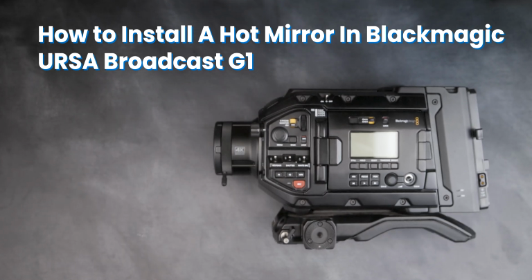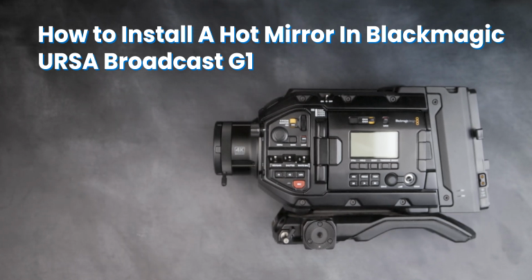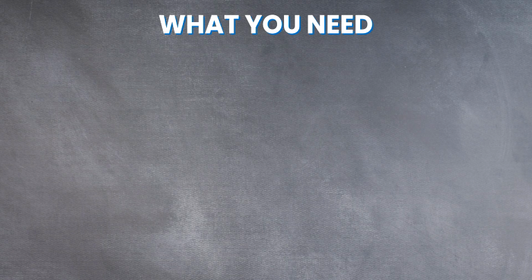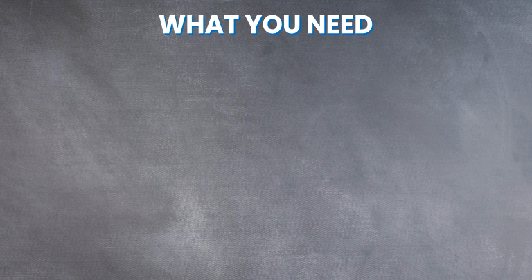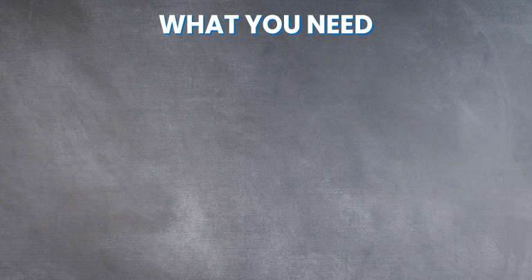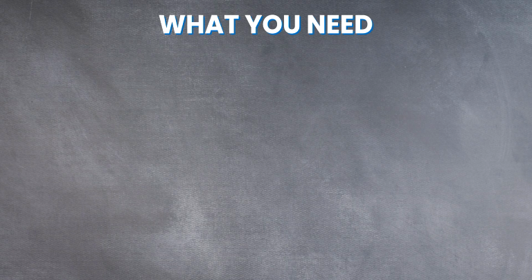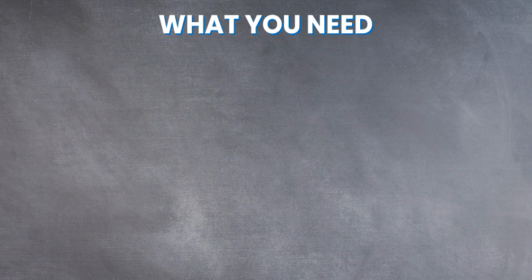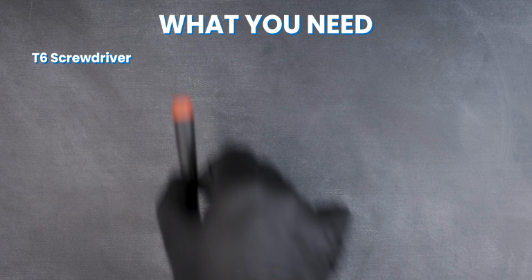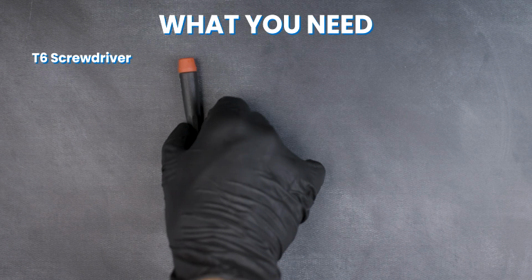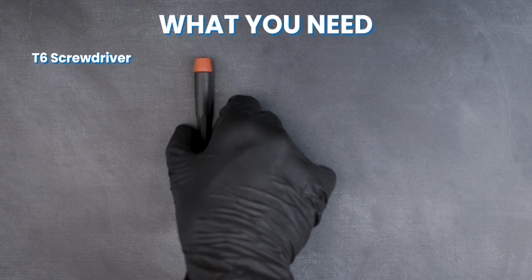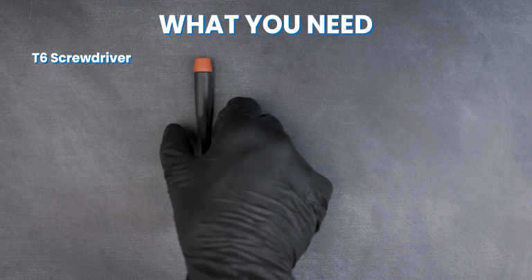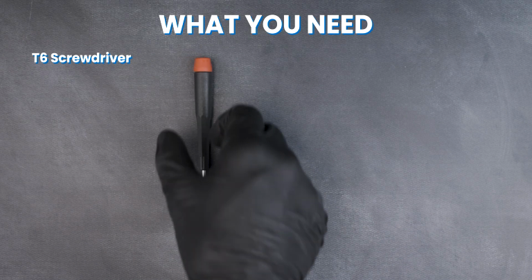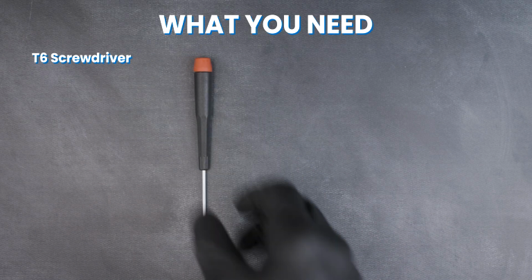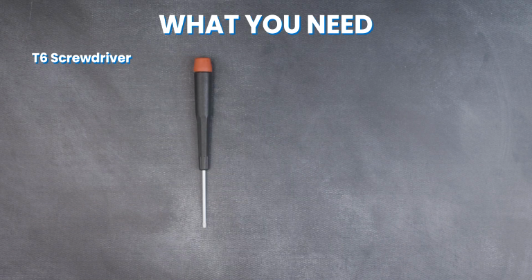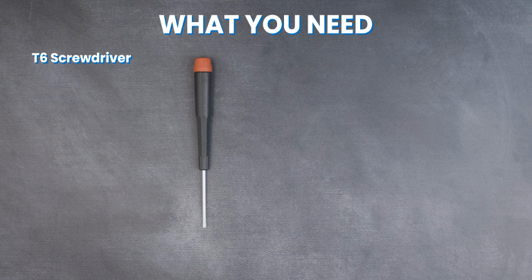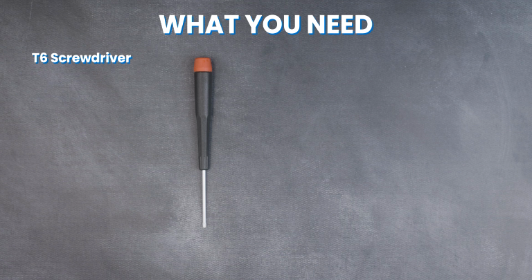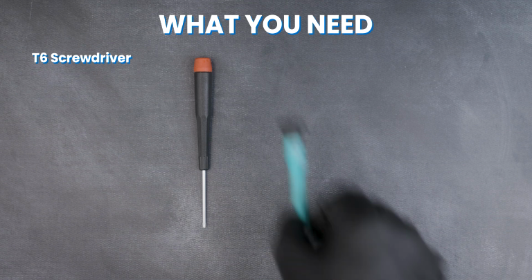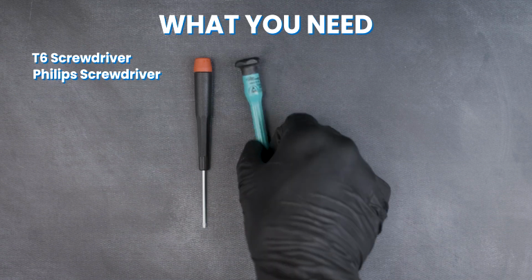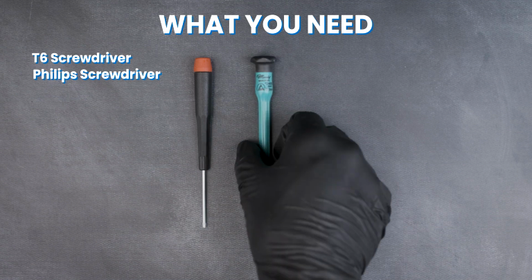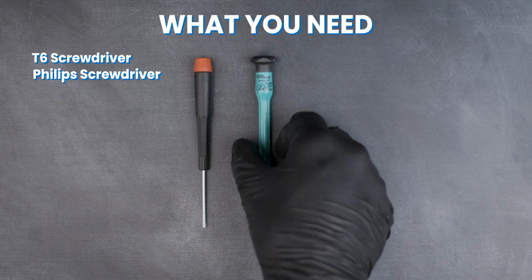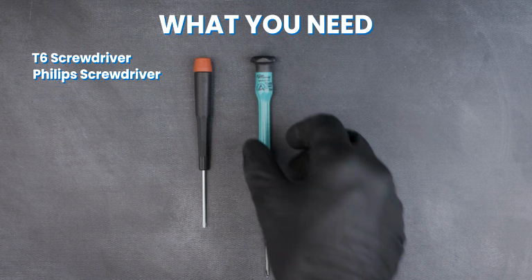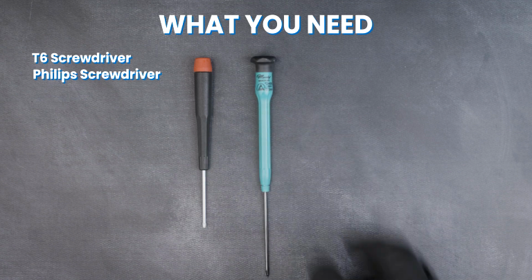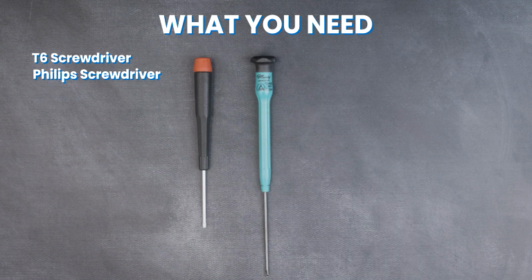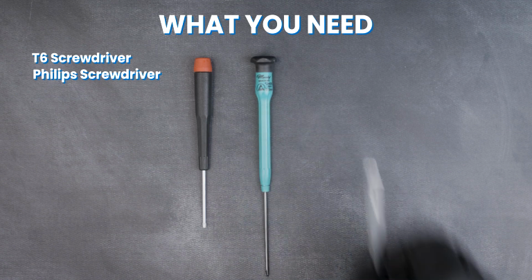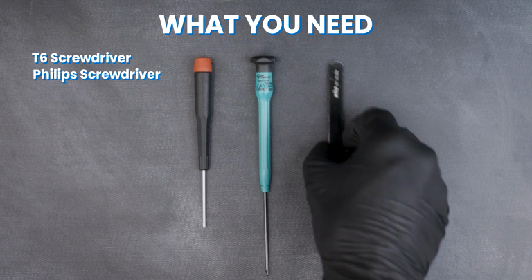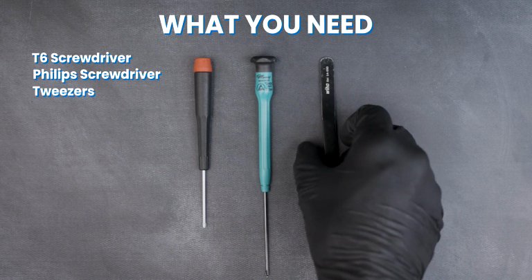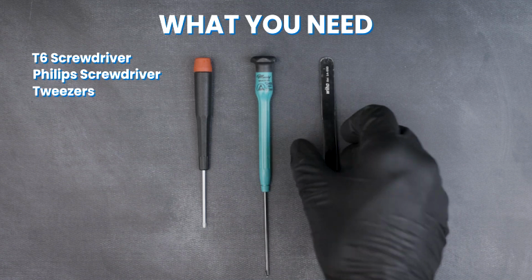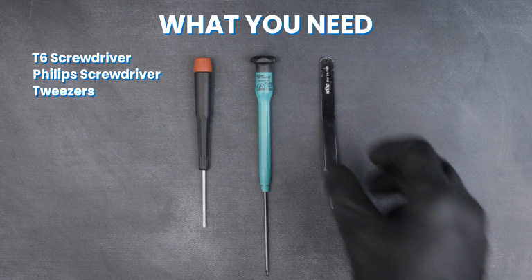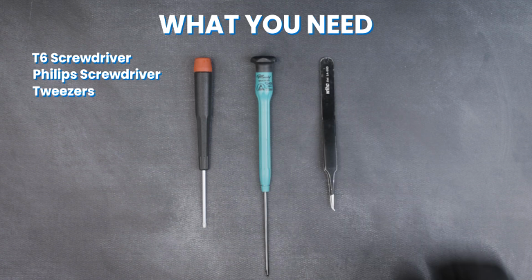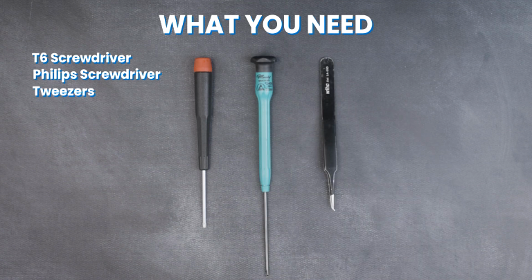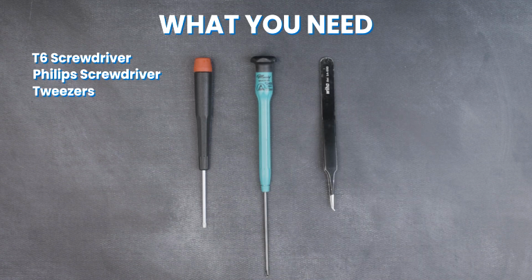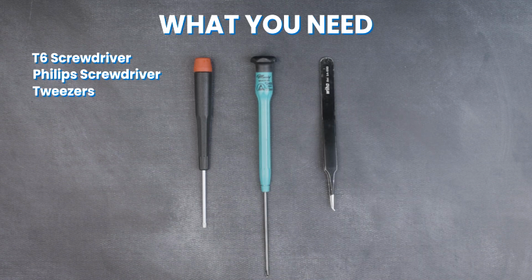You'll need a T6 screwdriver, a Phillips screwdriver, and a pair of tweezers.